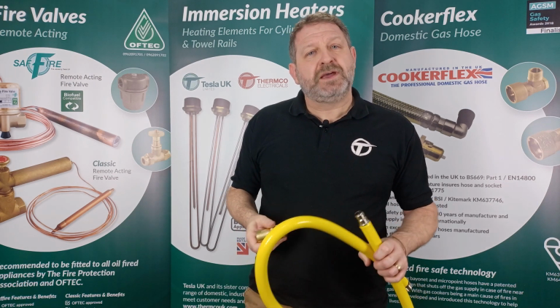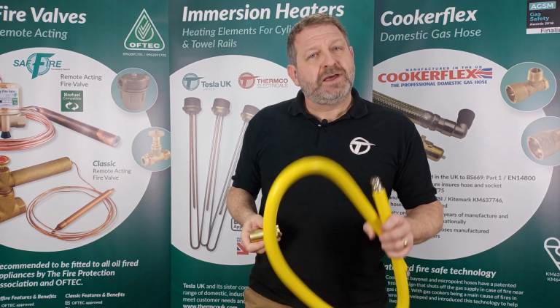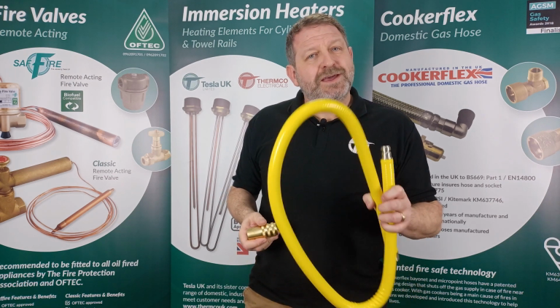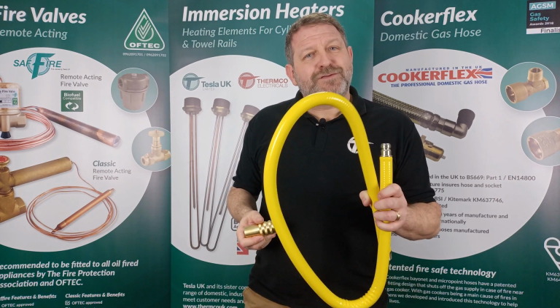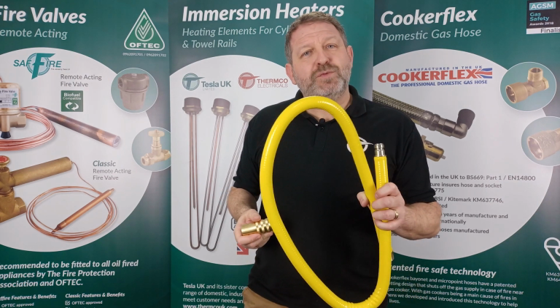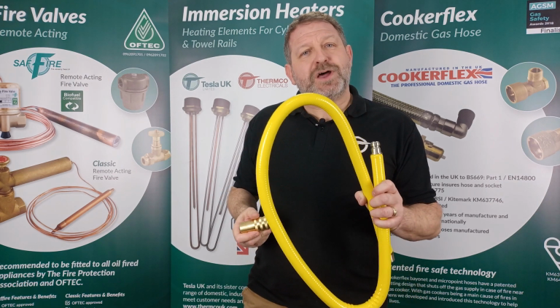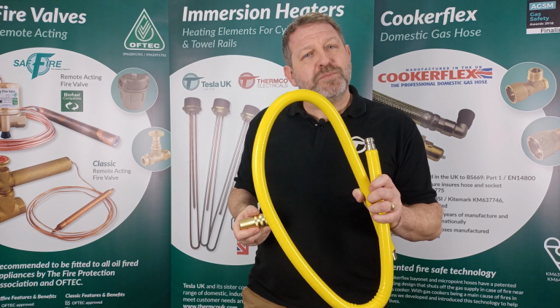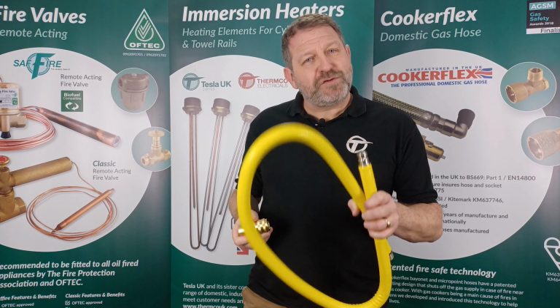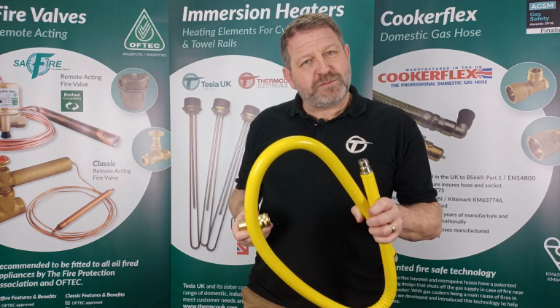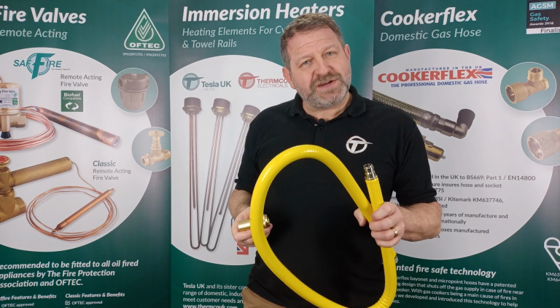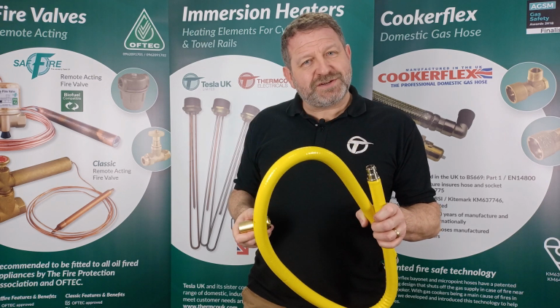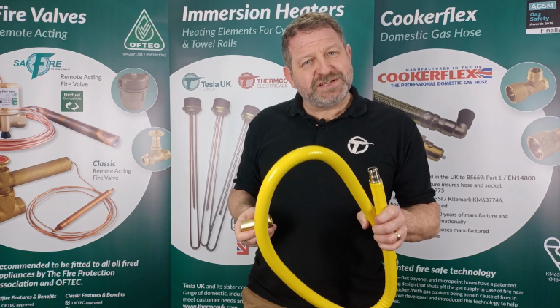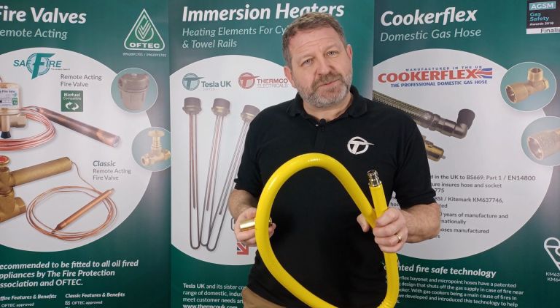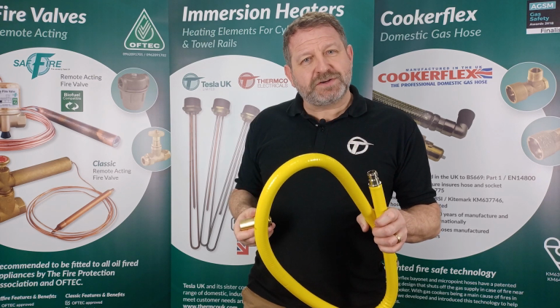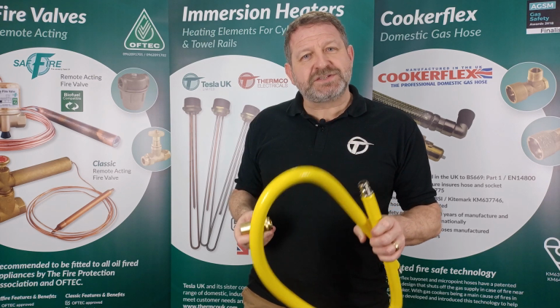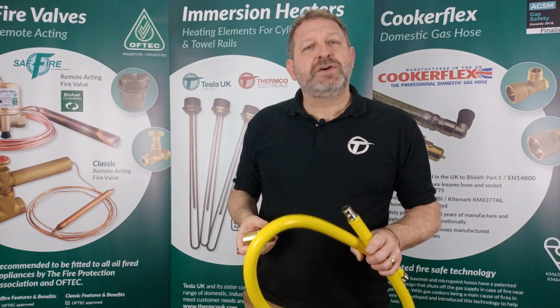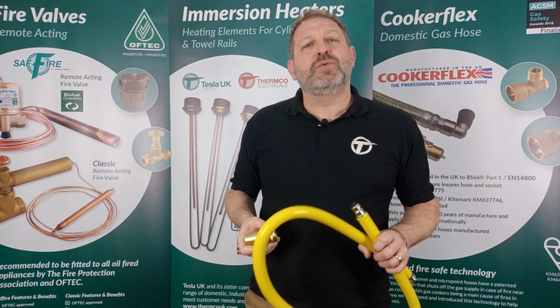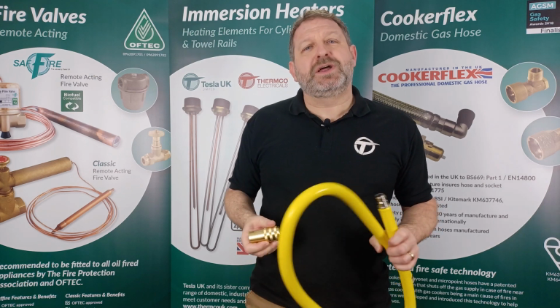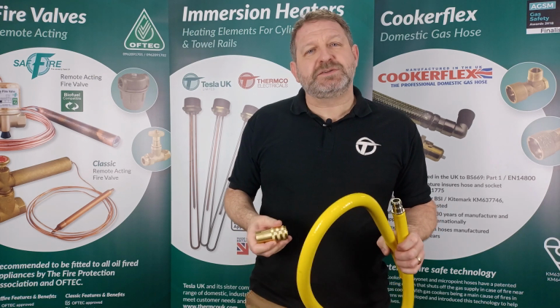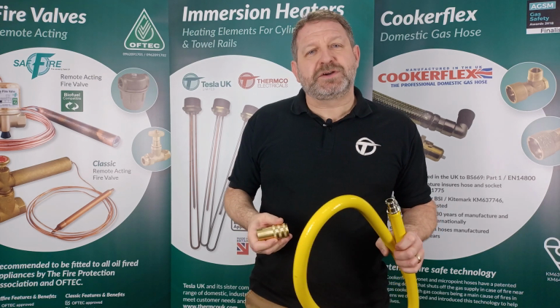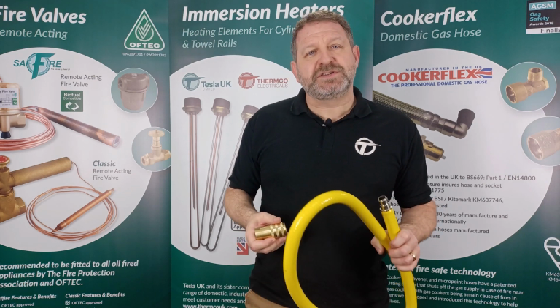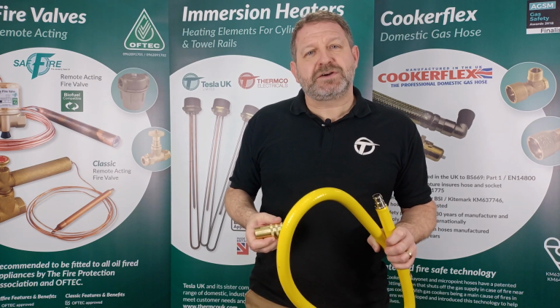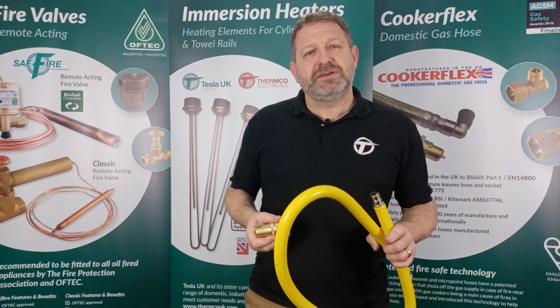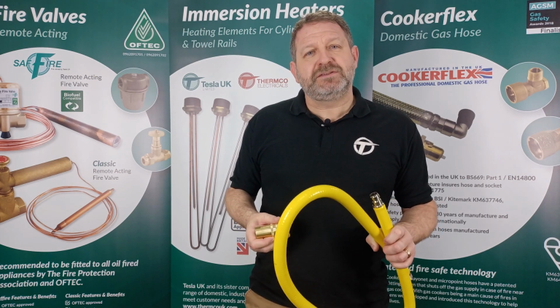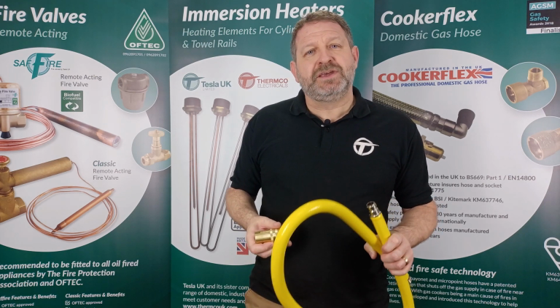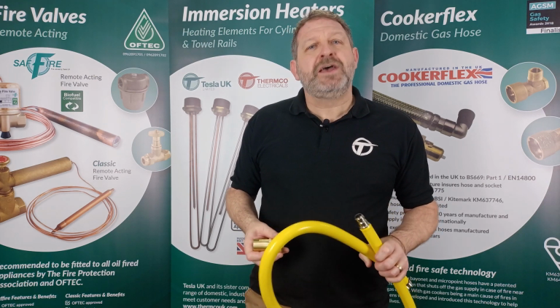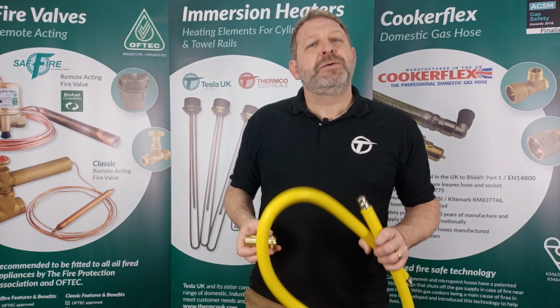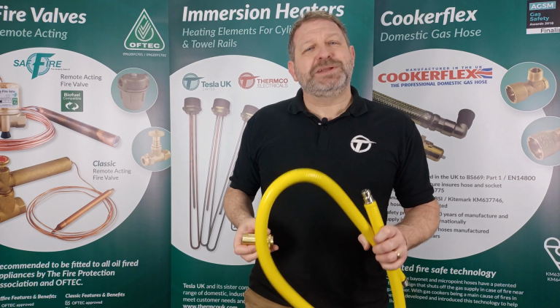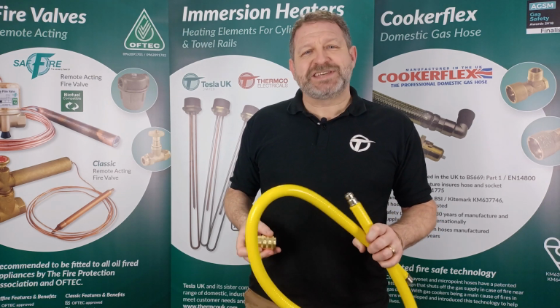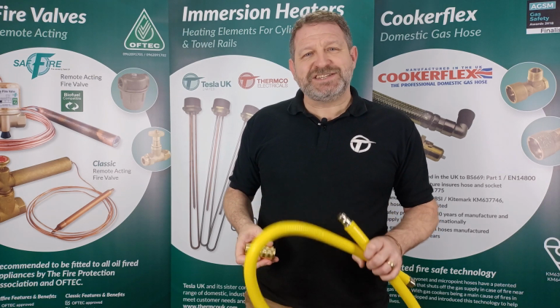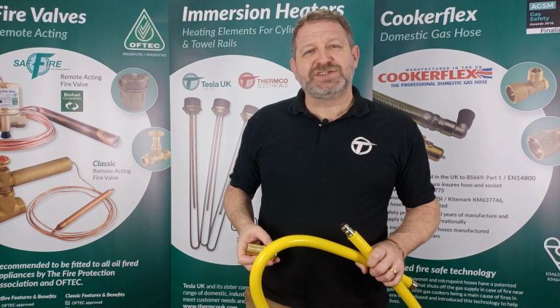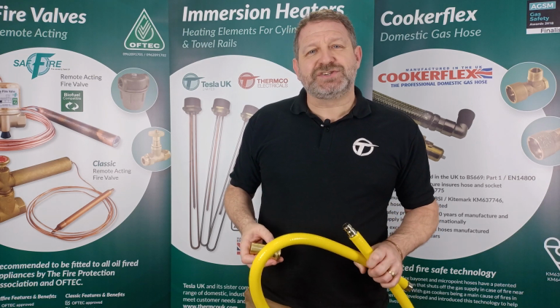If you would like more information on these products or would like to become a stockist, please get in touch.